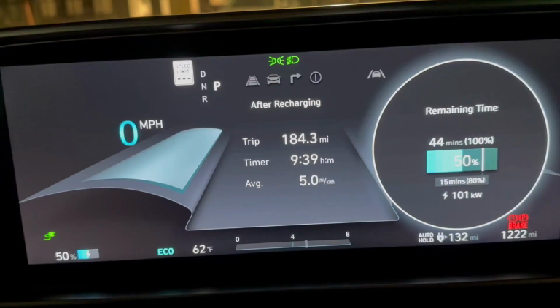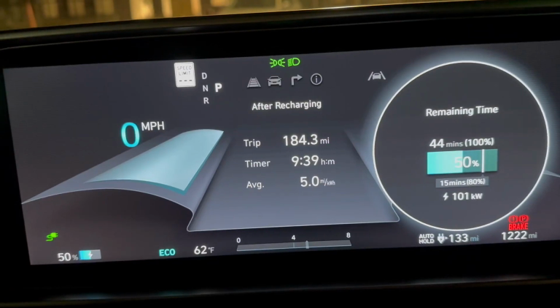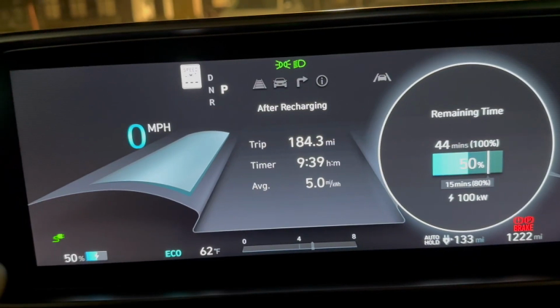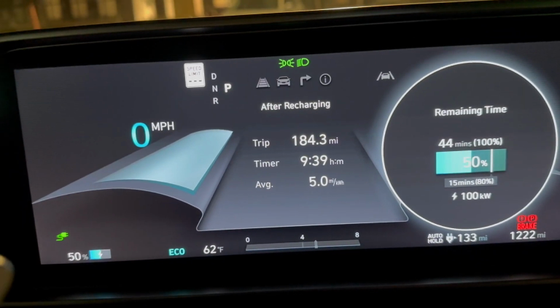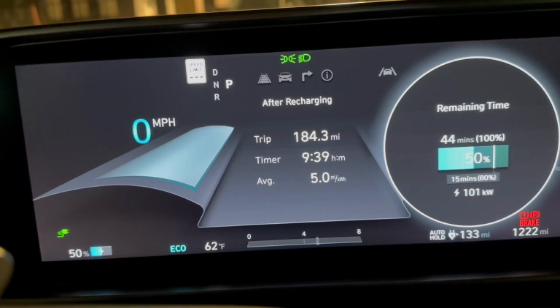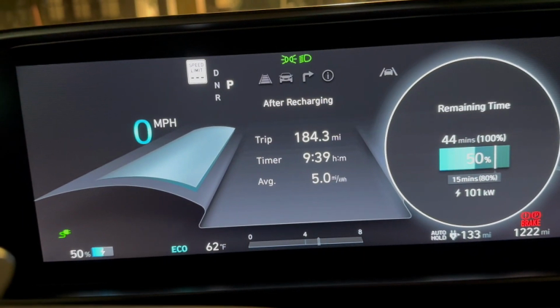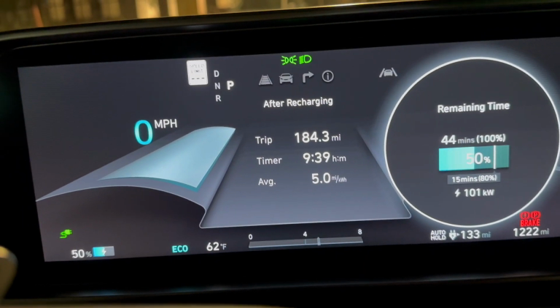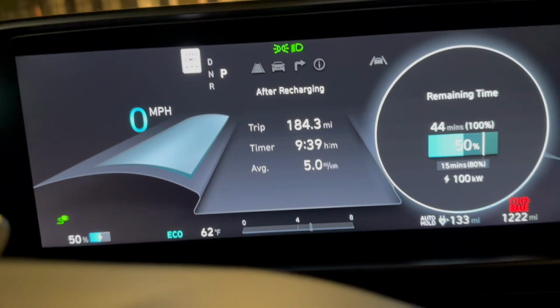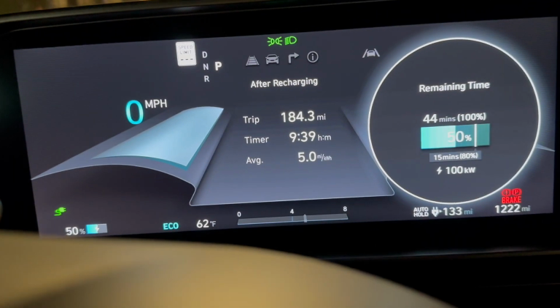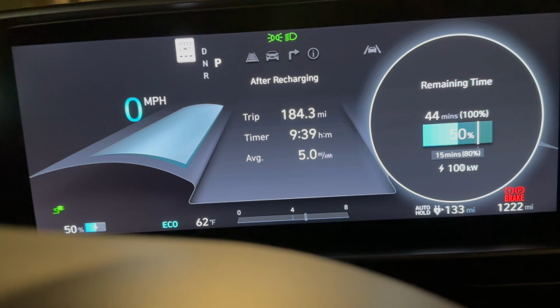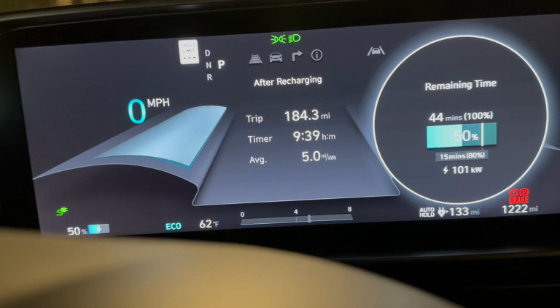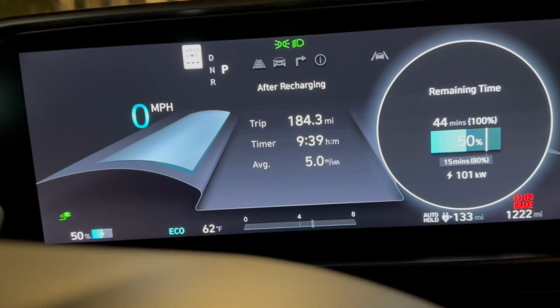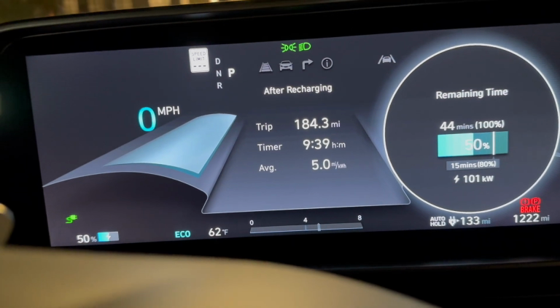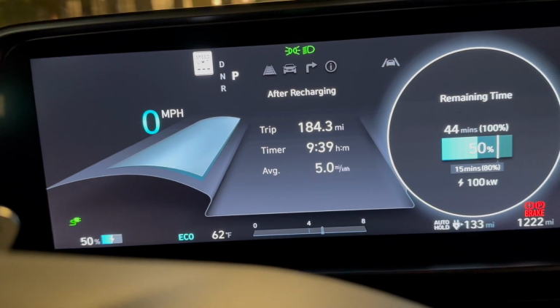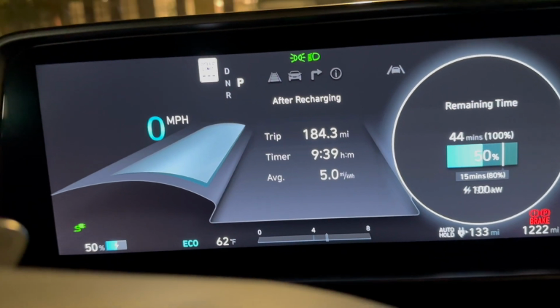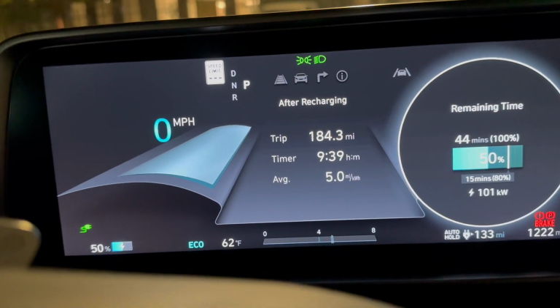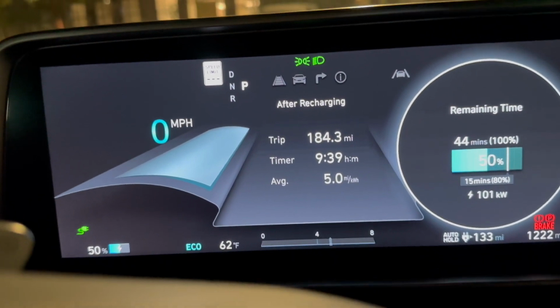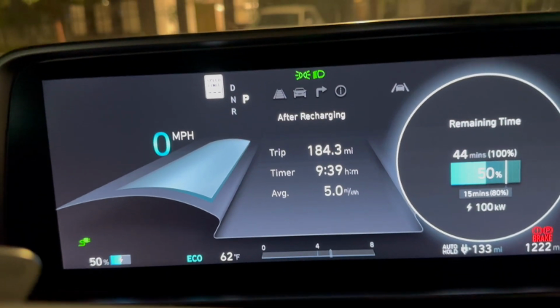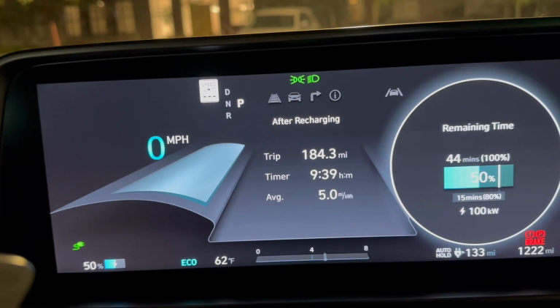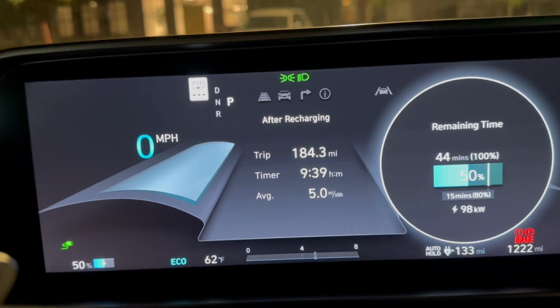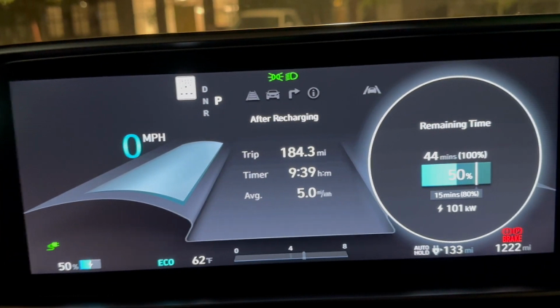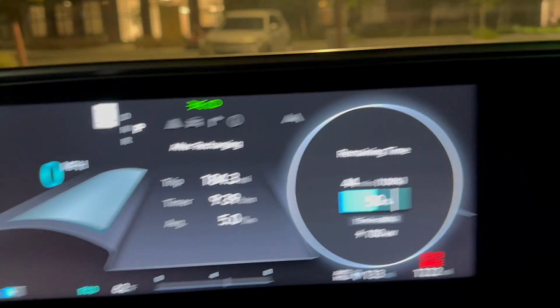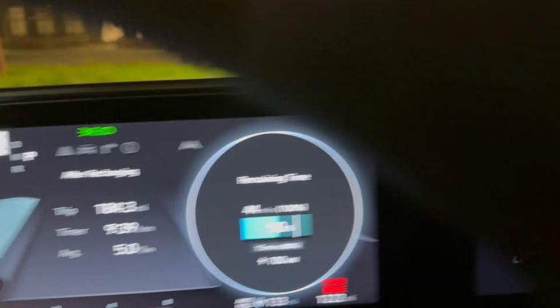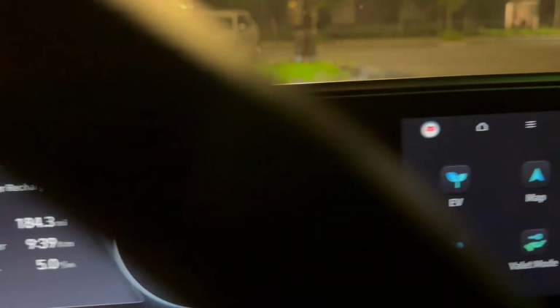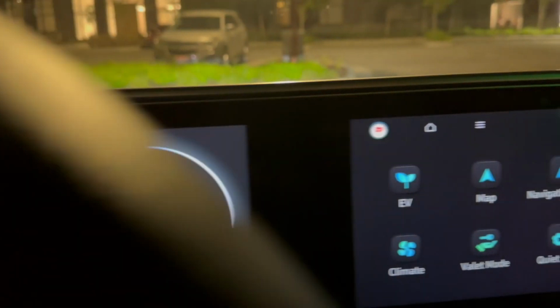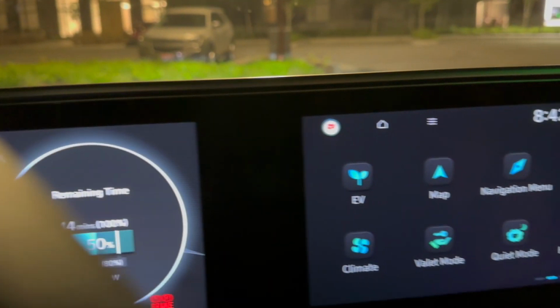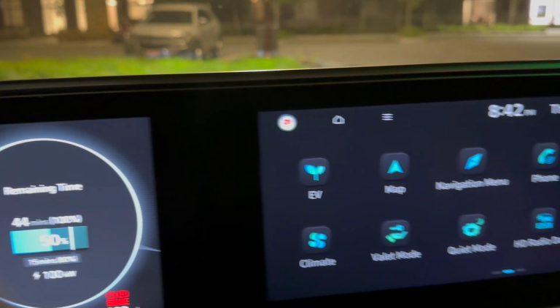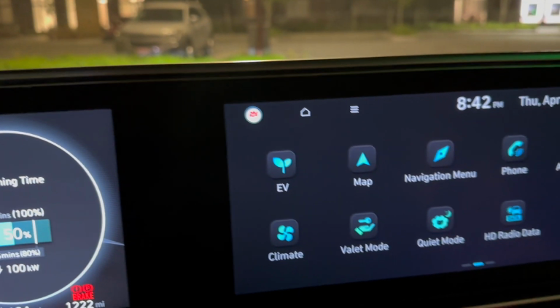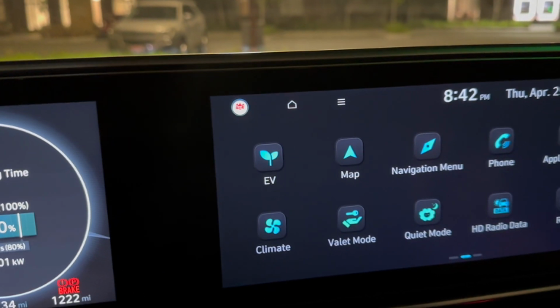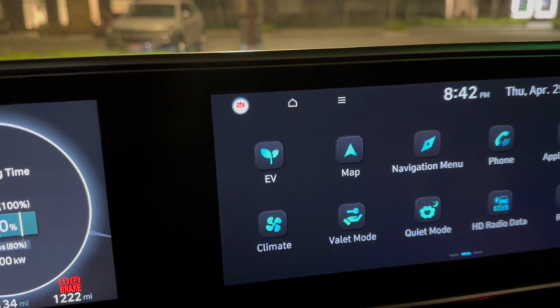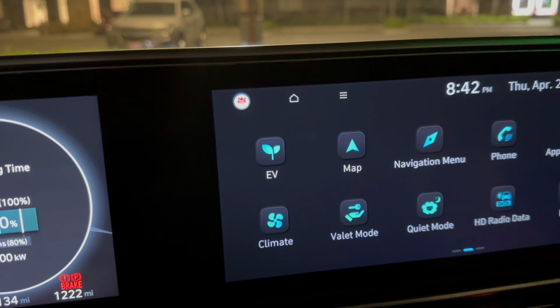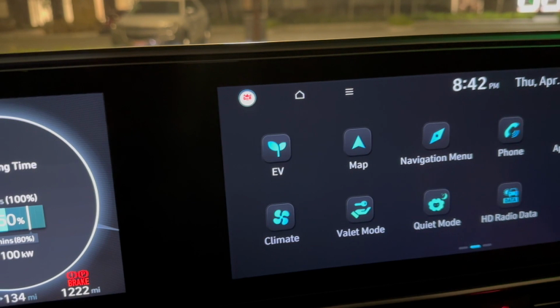Just checking in — it's down to 101 kilowatts at around 50% state of charge now, and the time is 8:42.